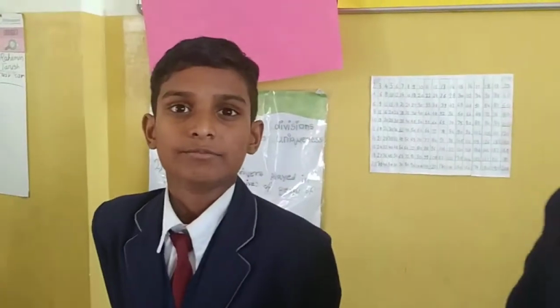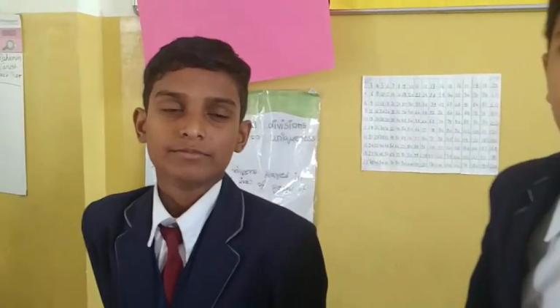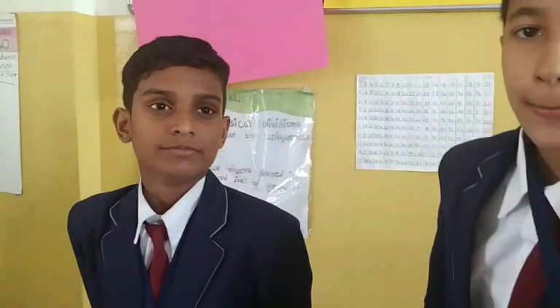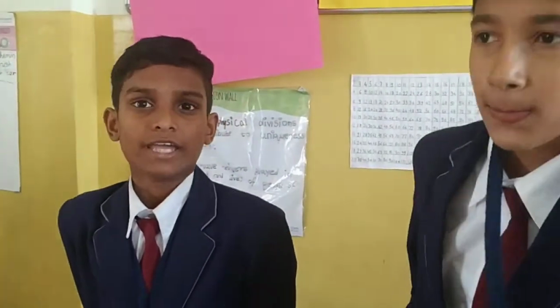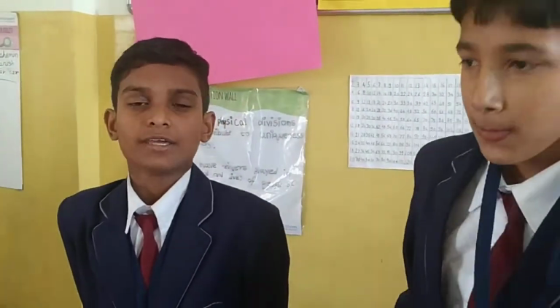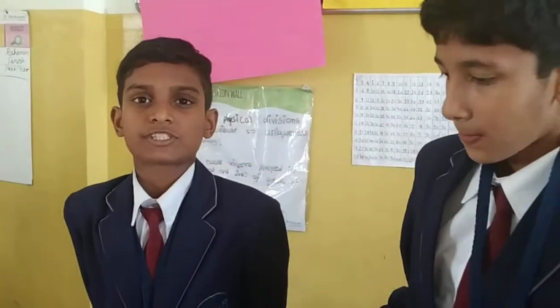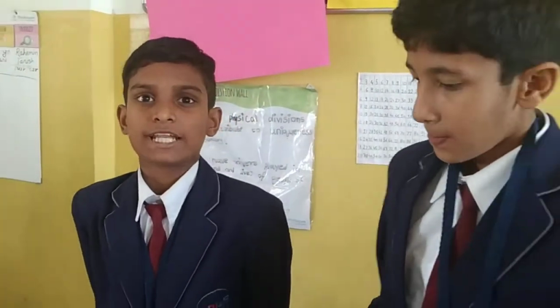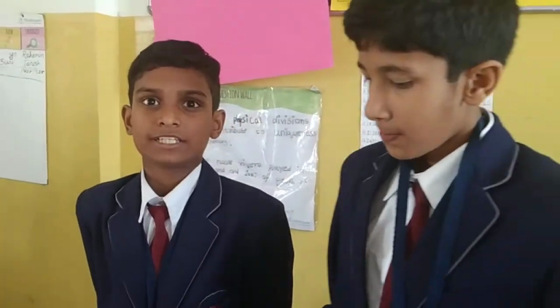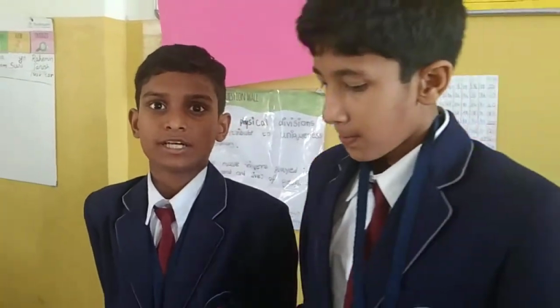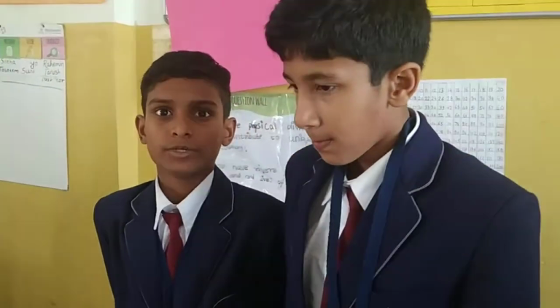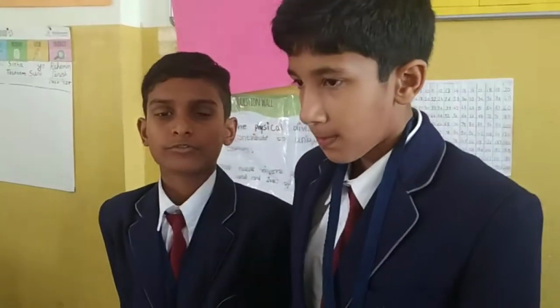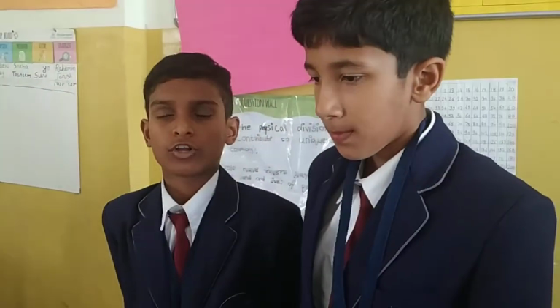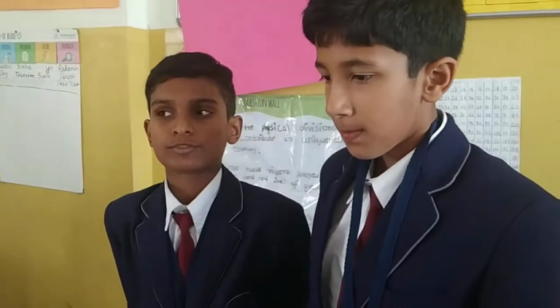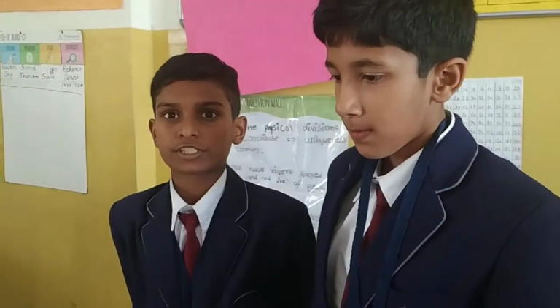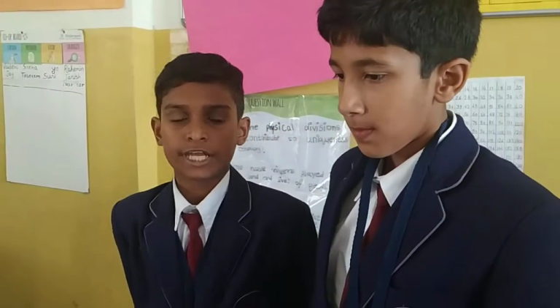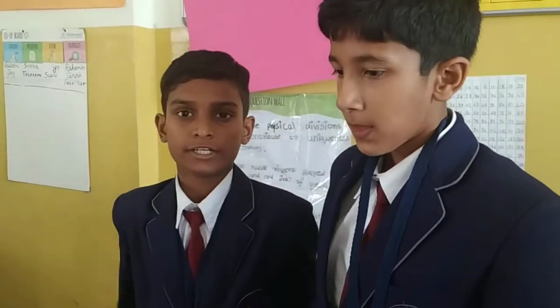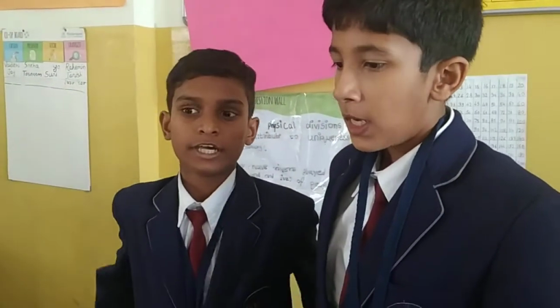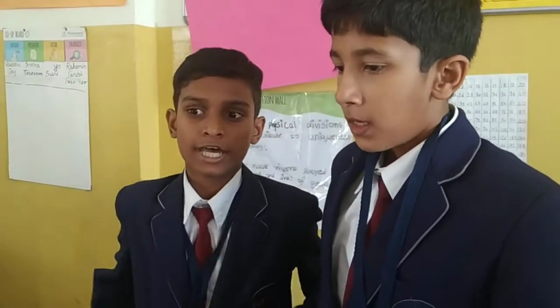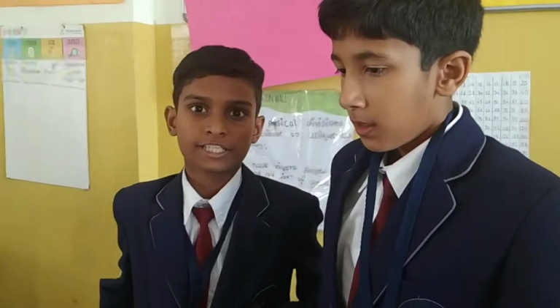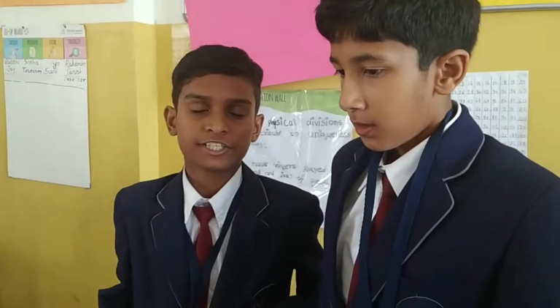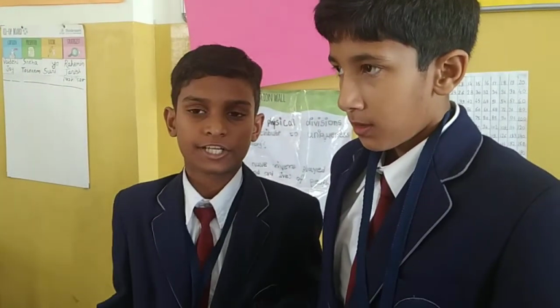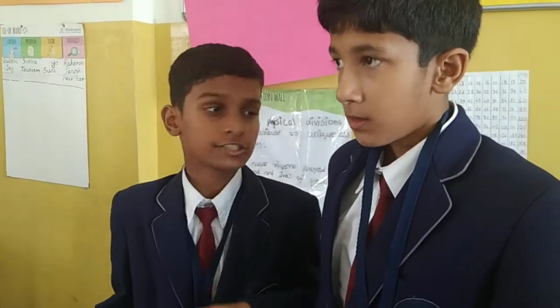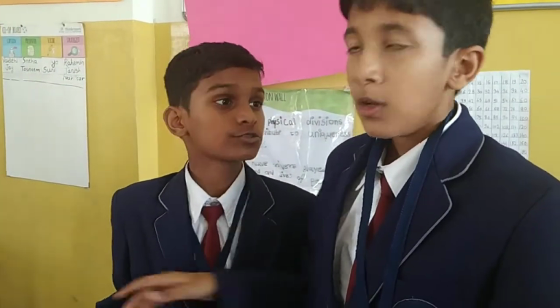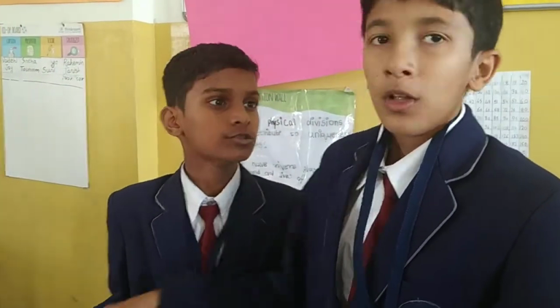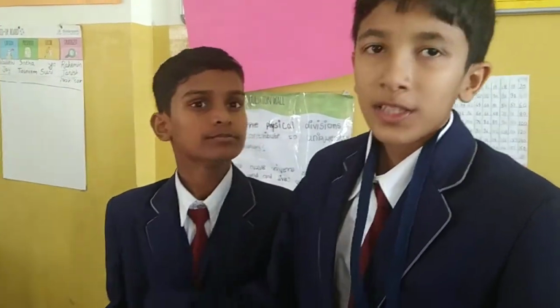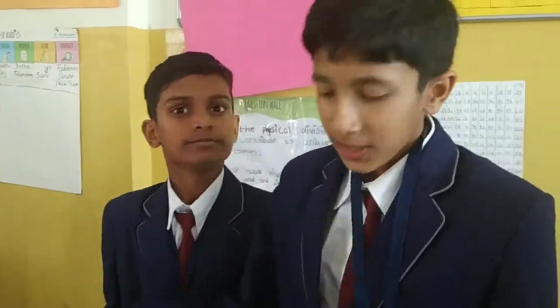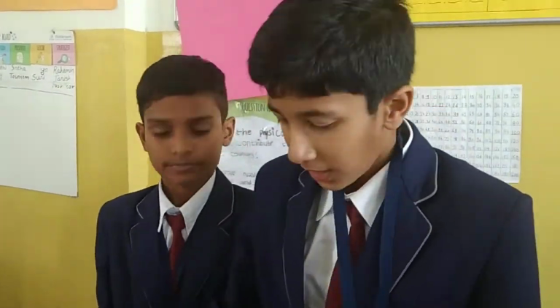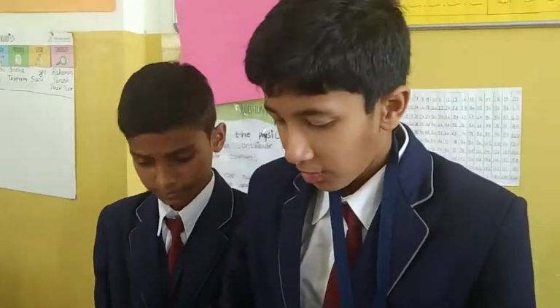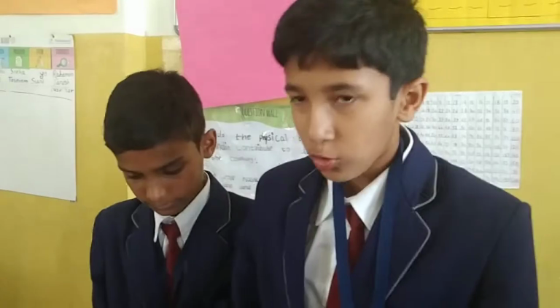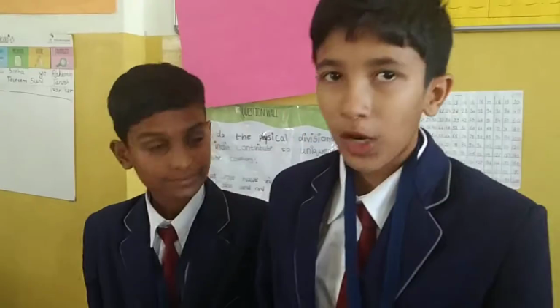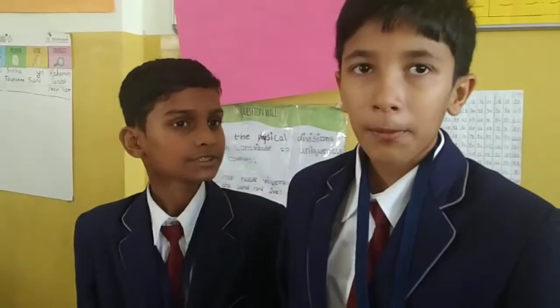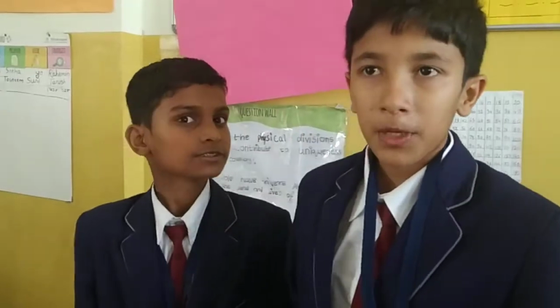My name is Karthik Tamir from 600 RIS International School. This is our solar bus.